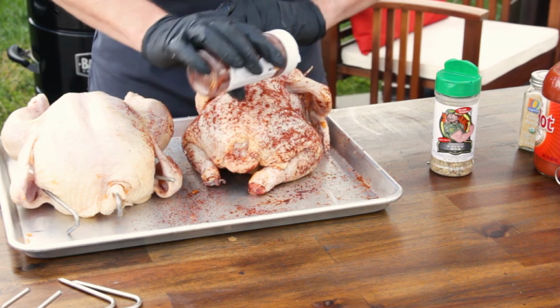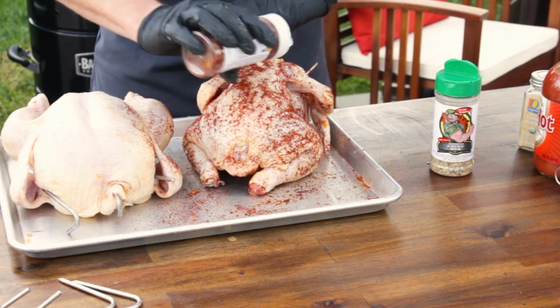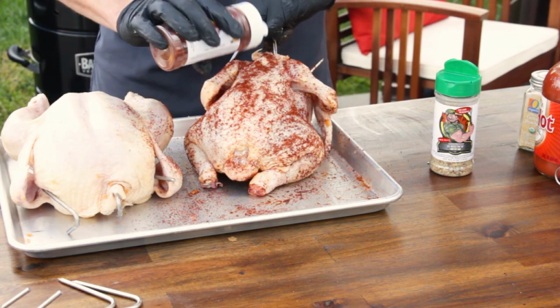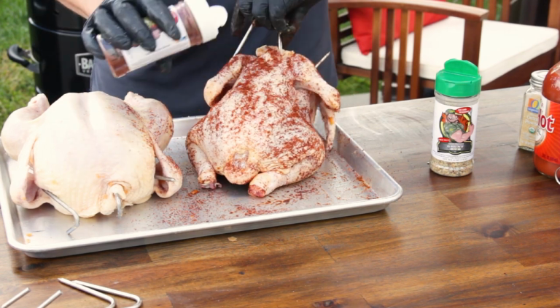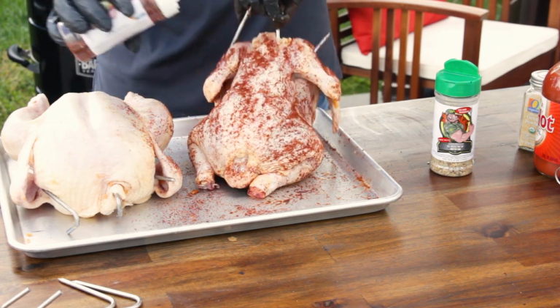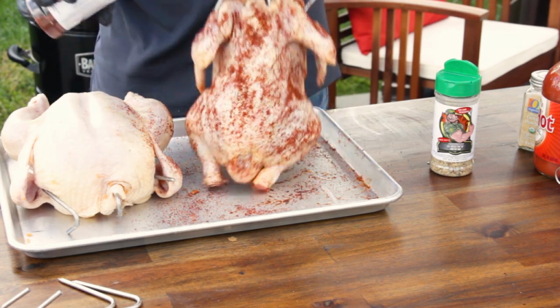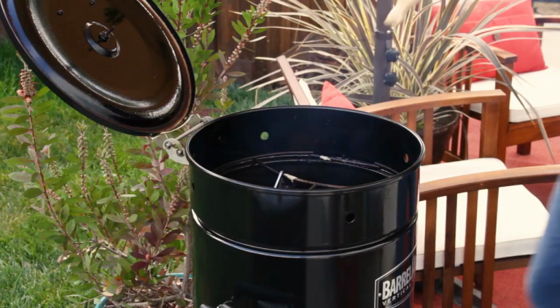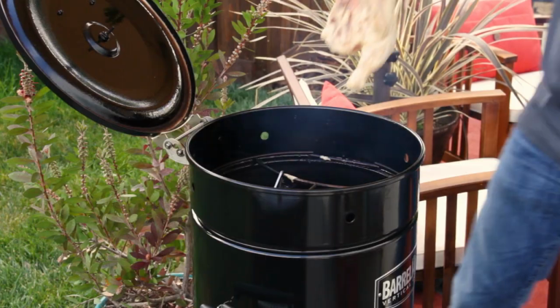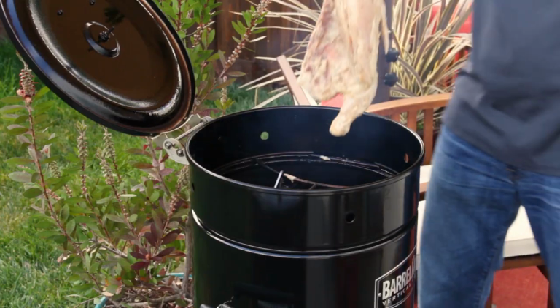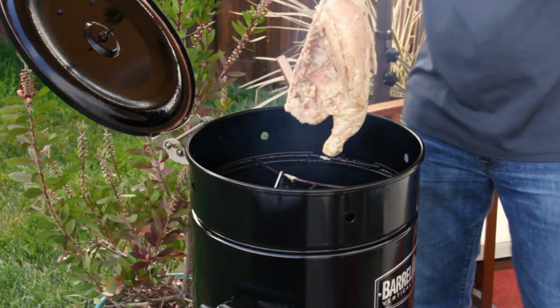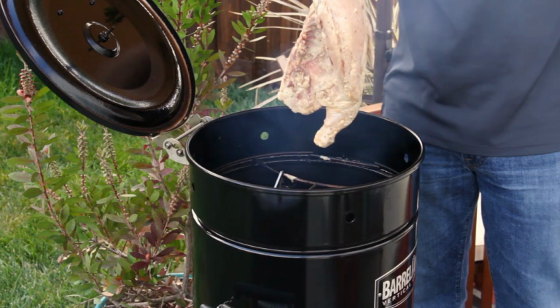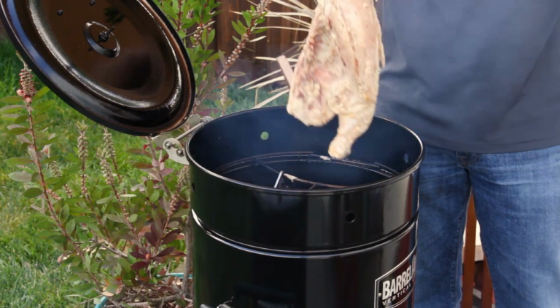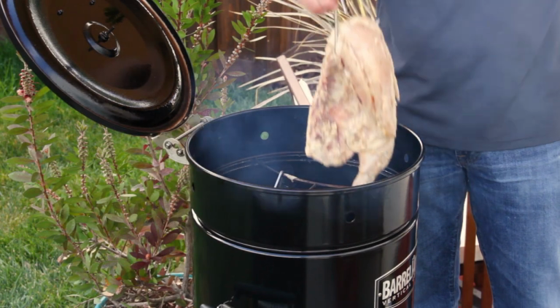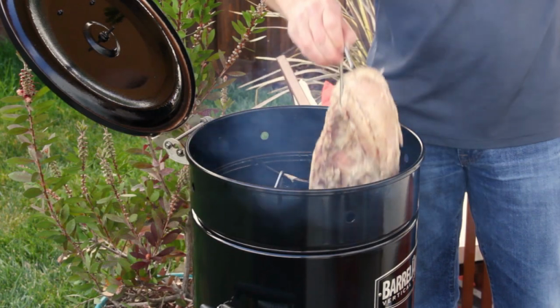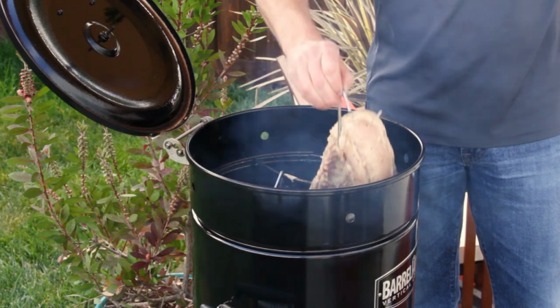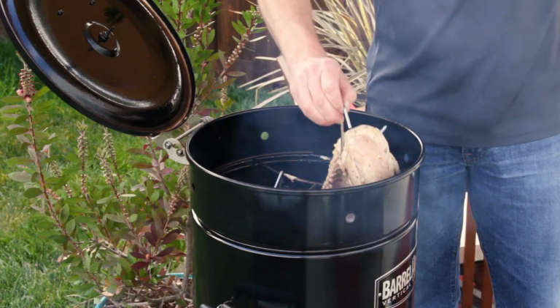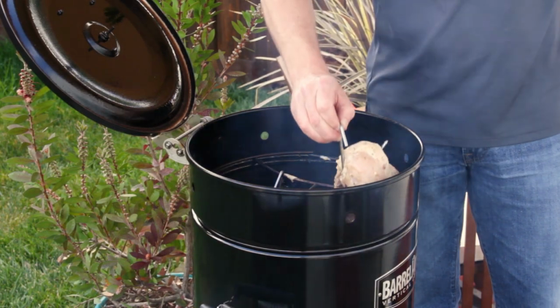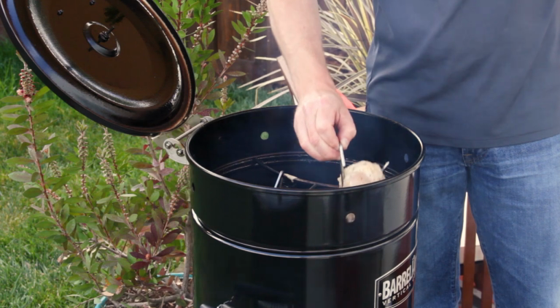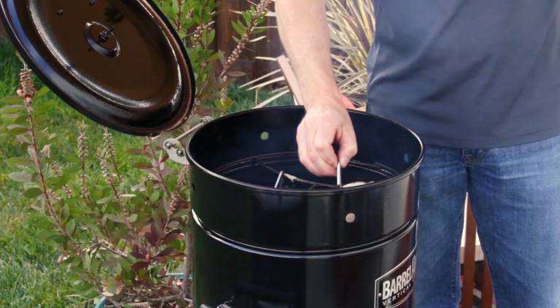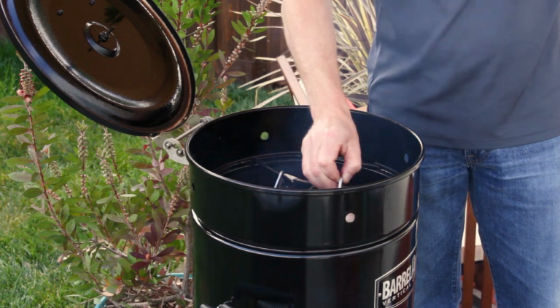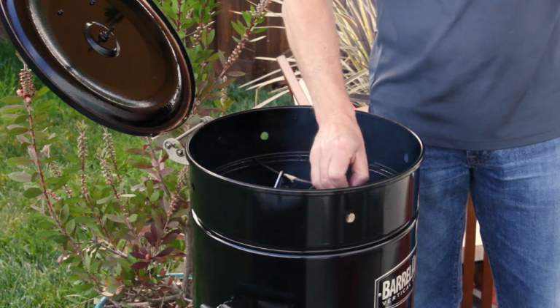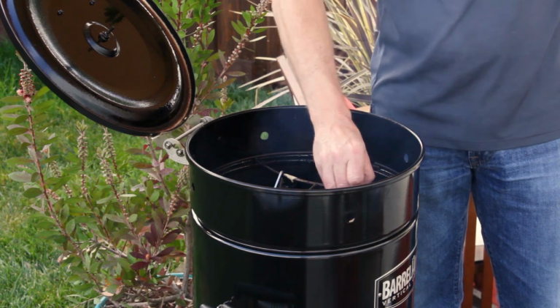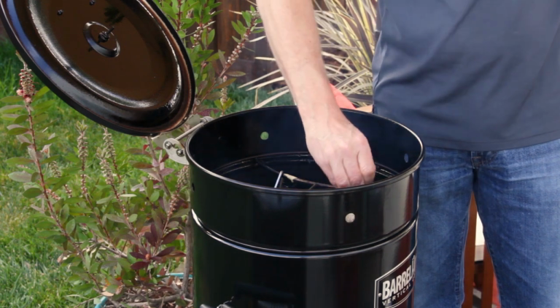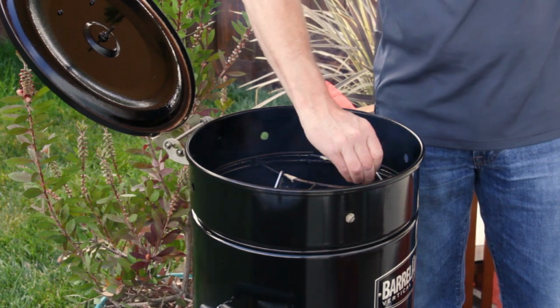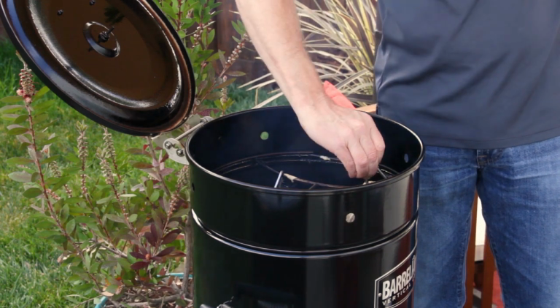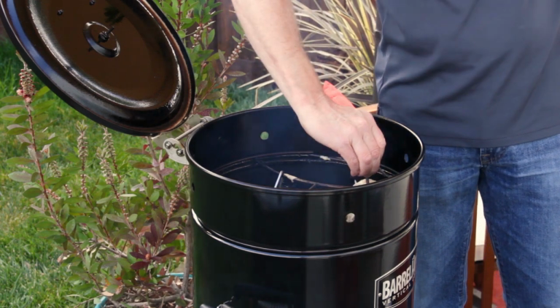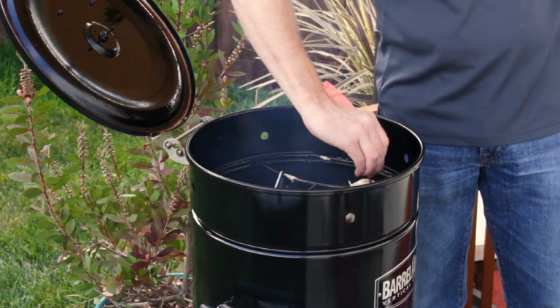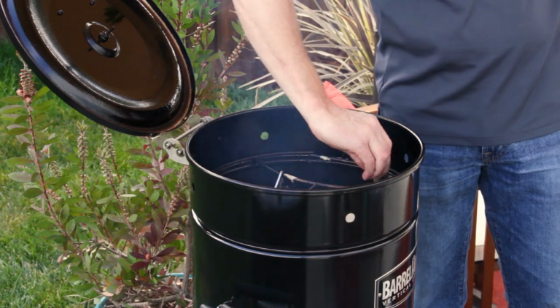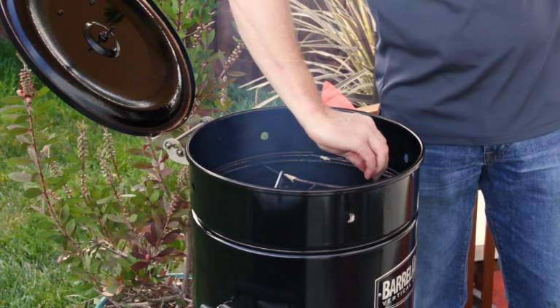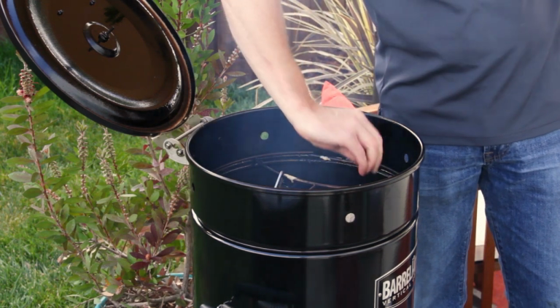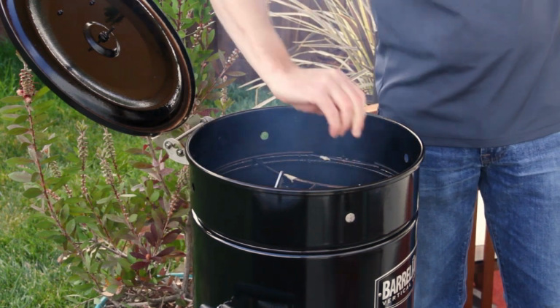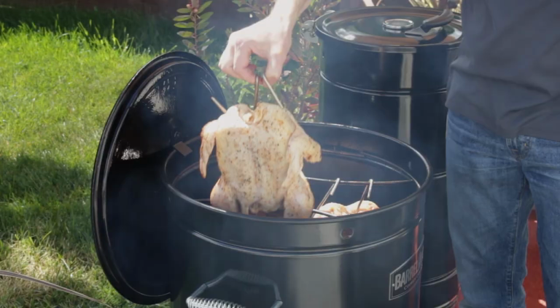With the cooker basket full of charcoal, properly lit, and at the proper elevation intake setting, hang the chickens from the atrium.